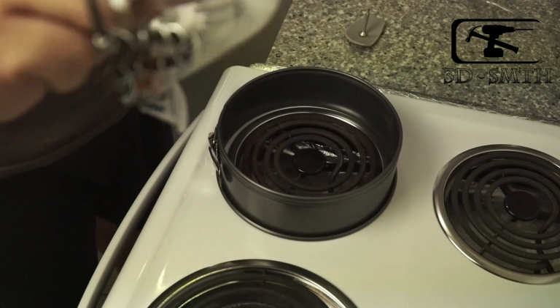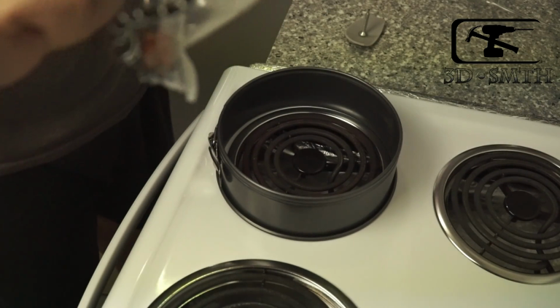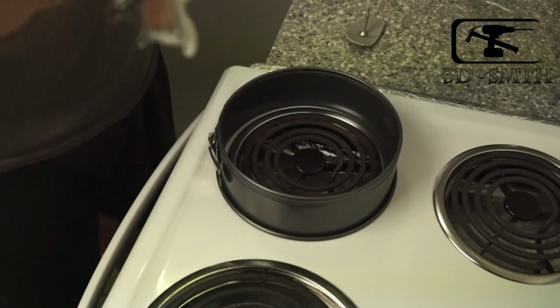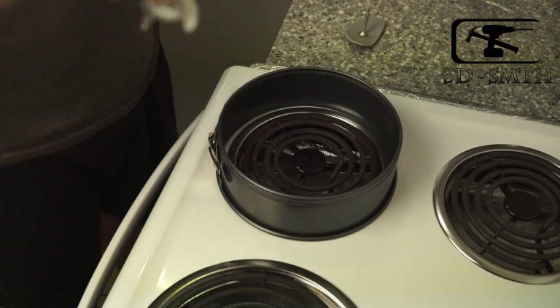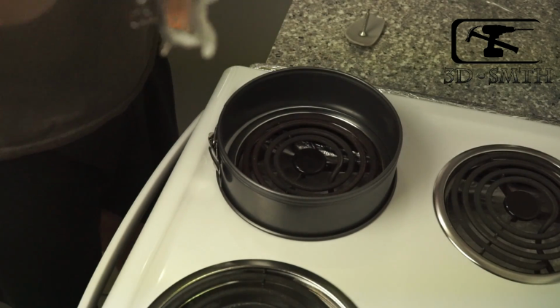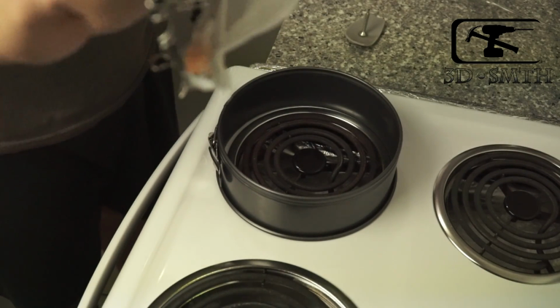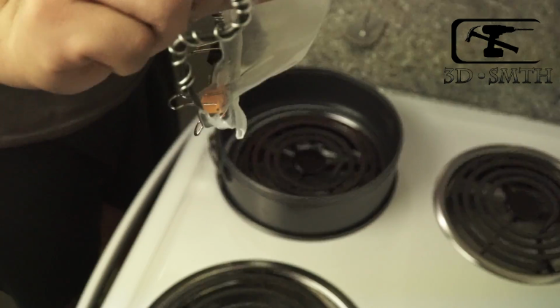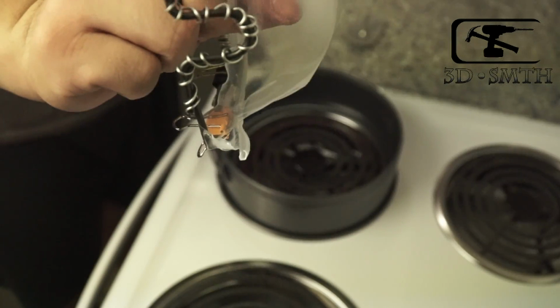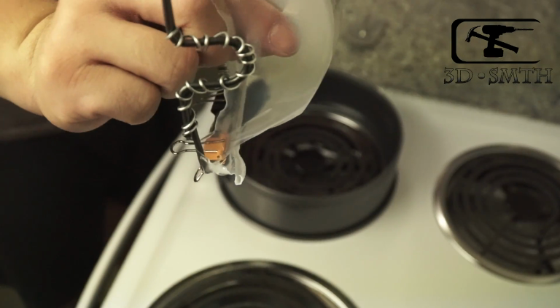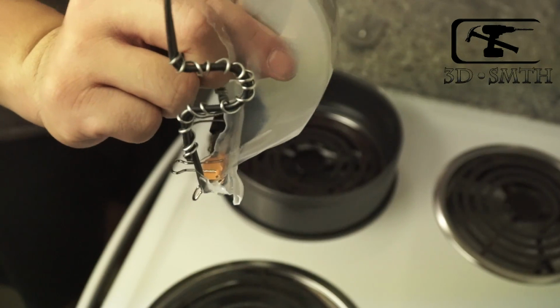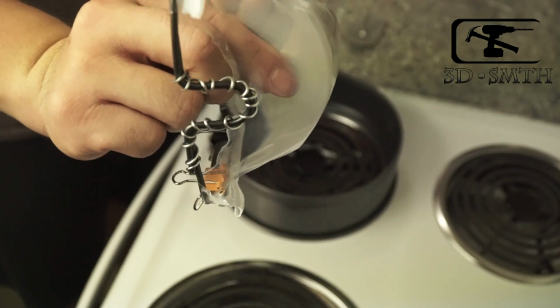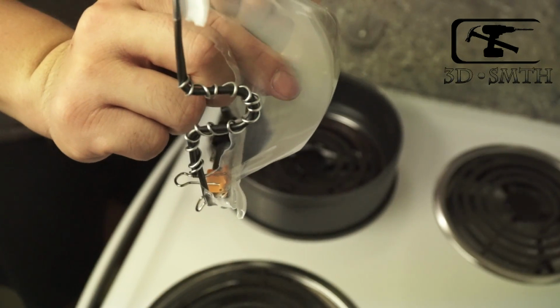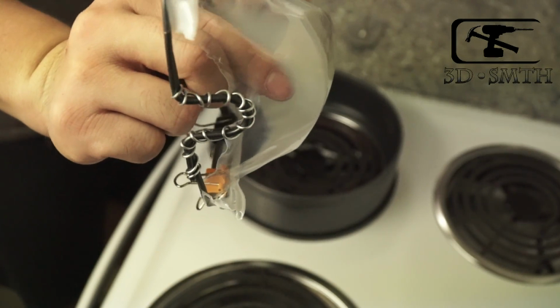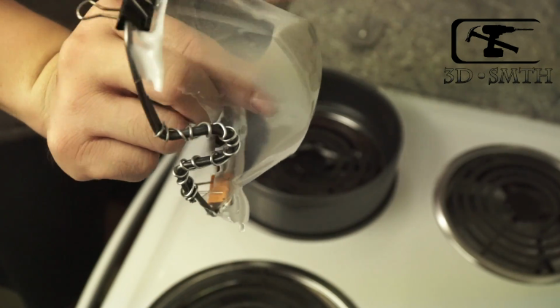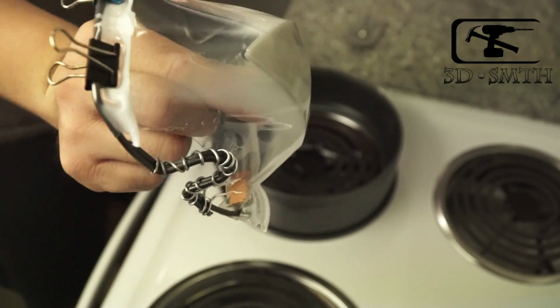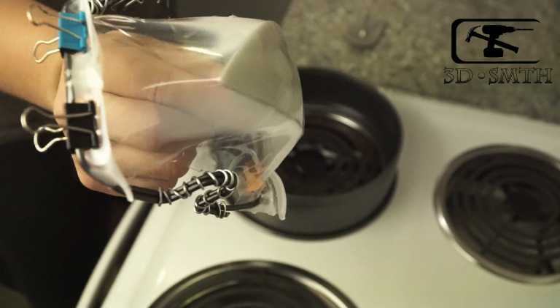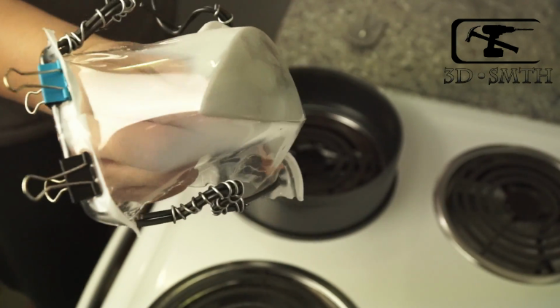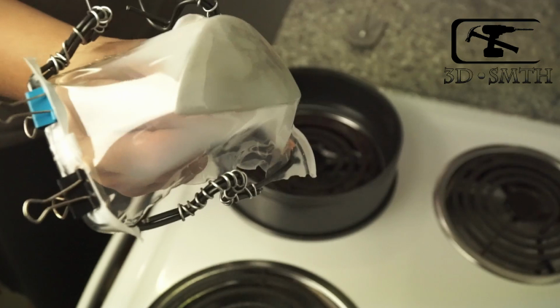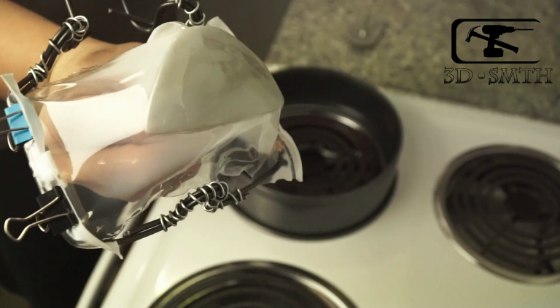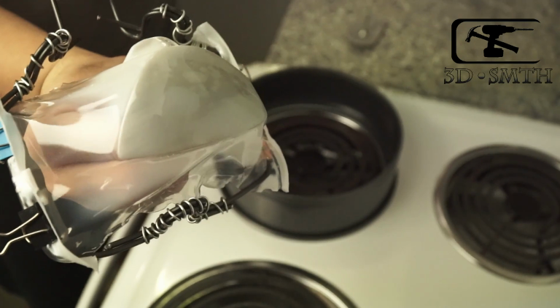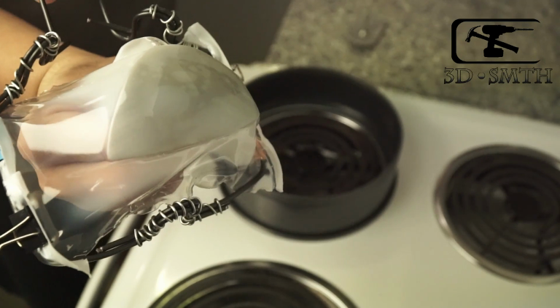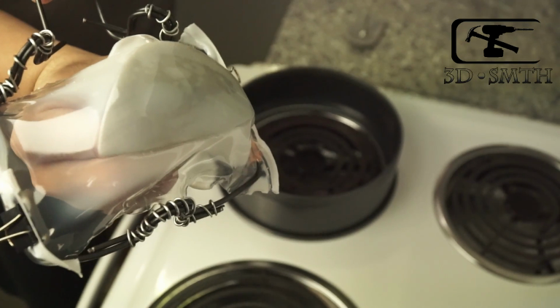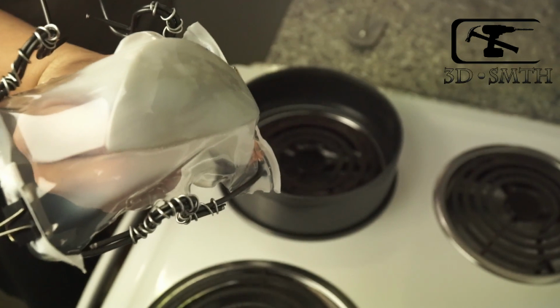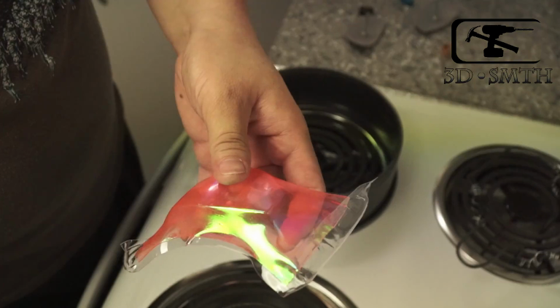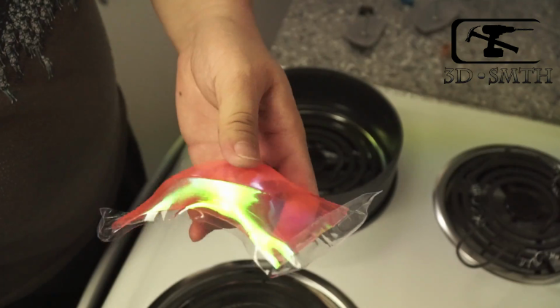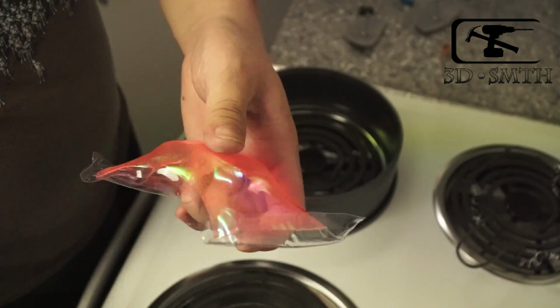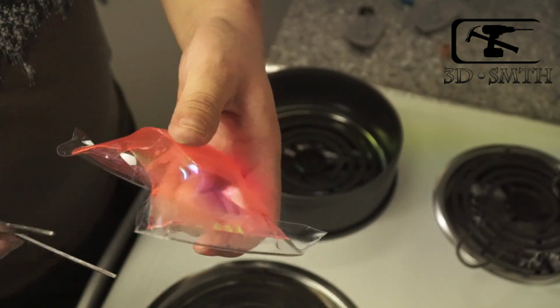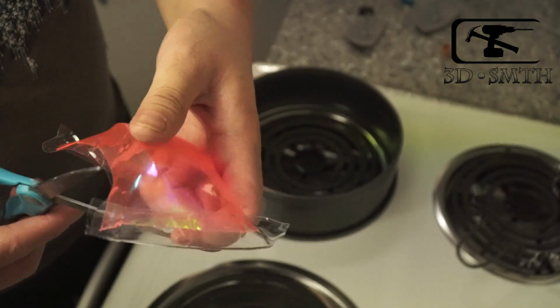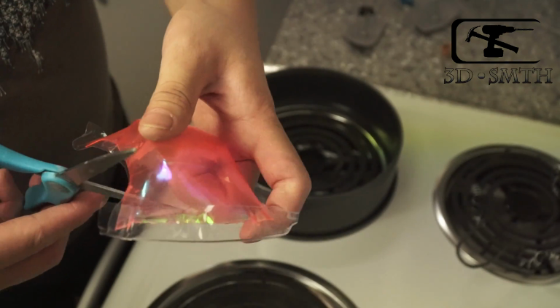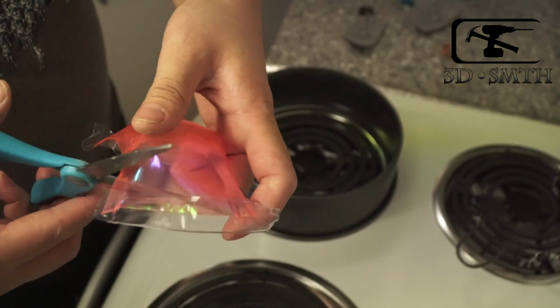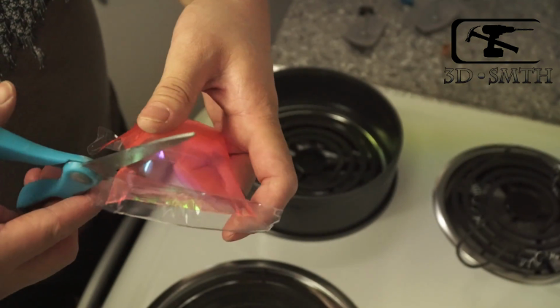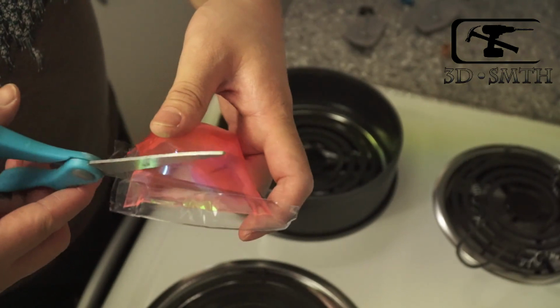When you finish all of them, trim off the unusable parts and you will have them ready for further use.